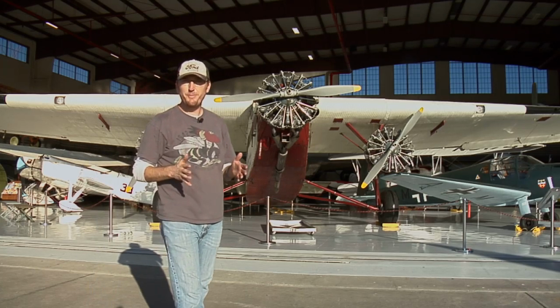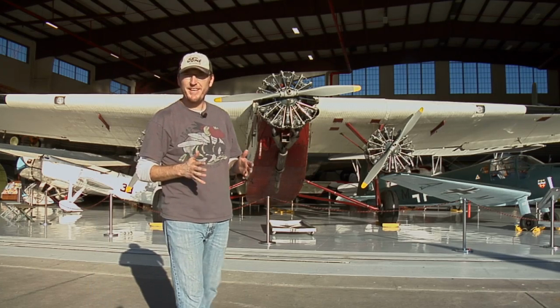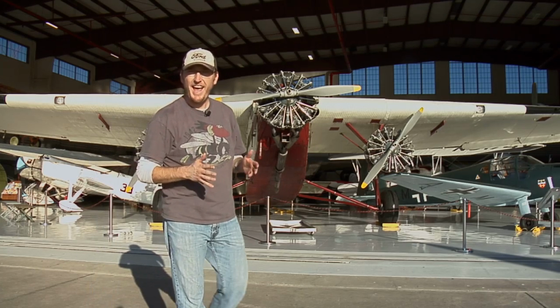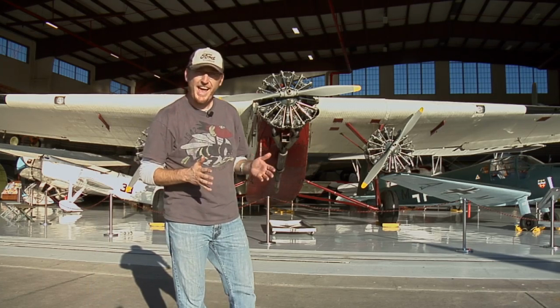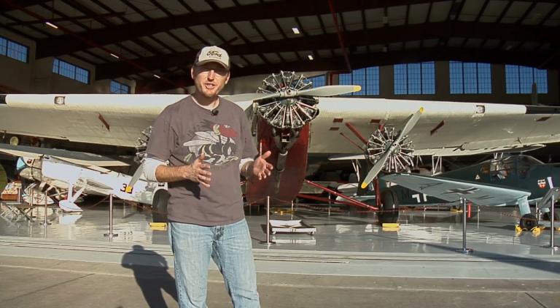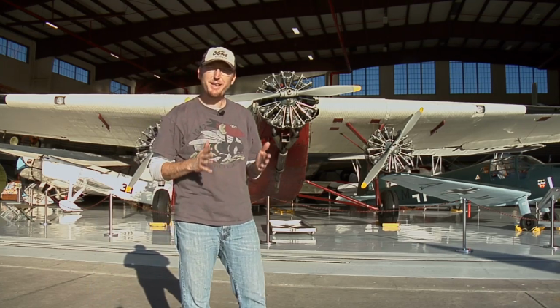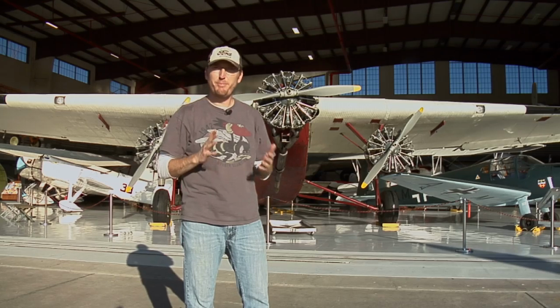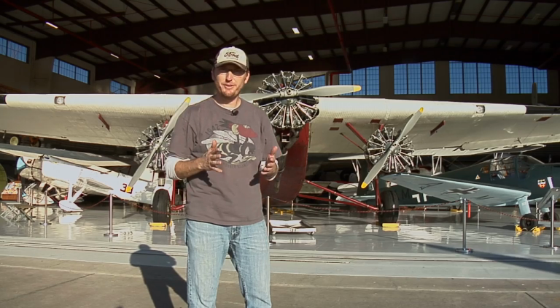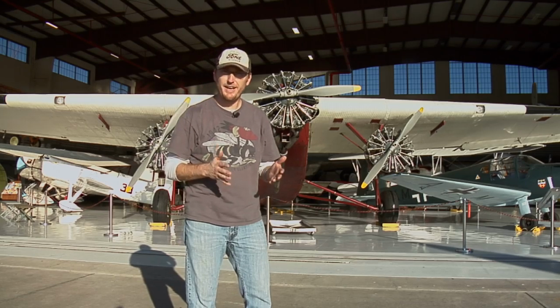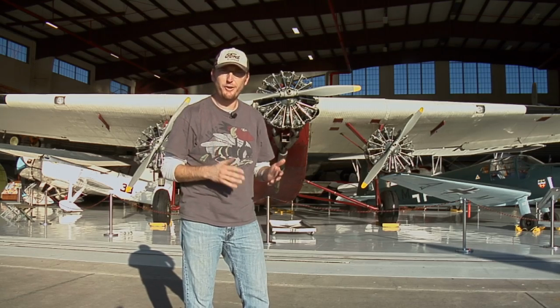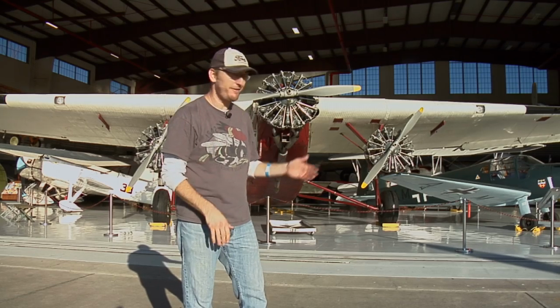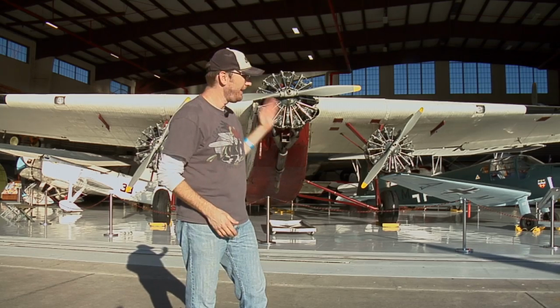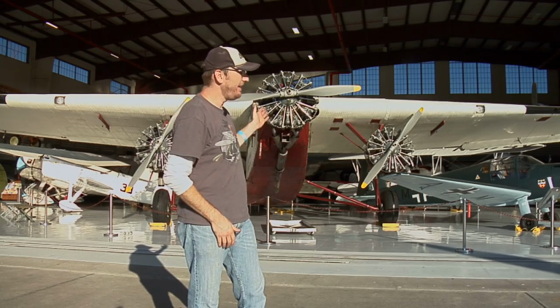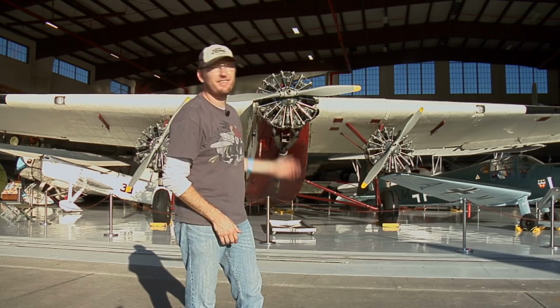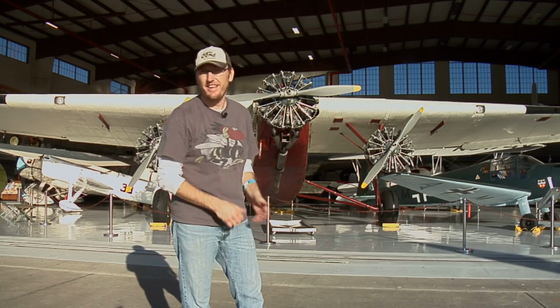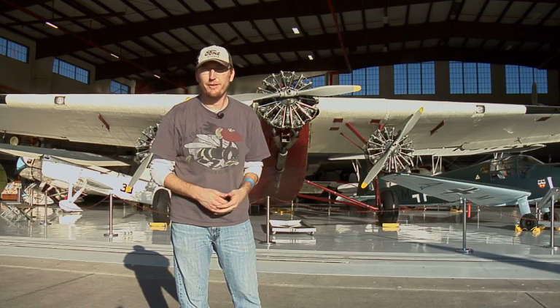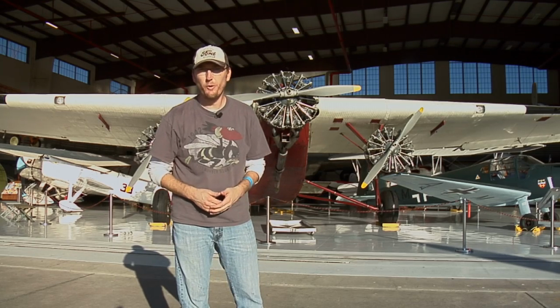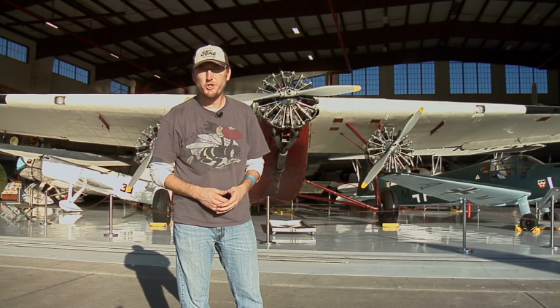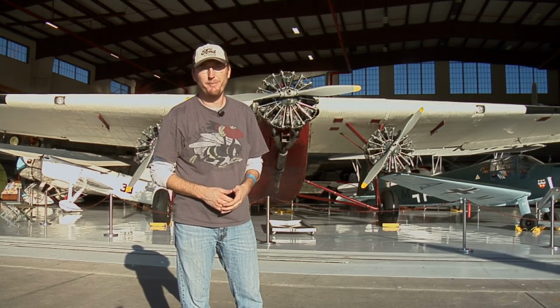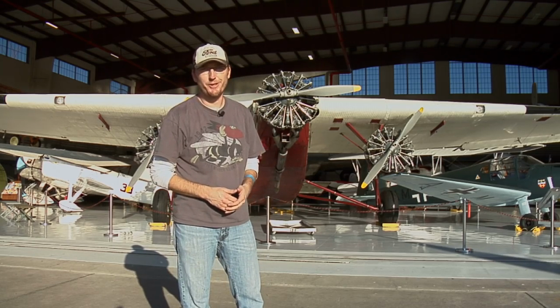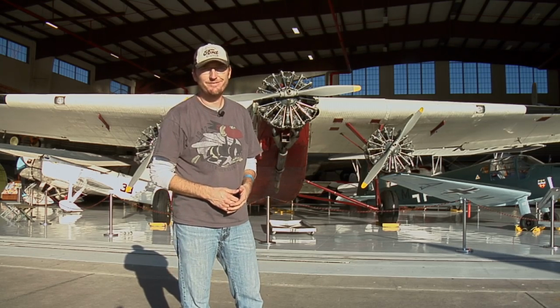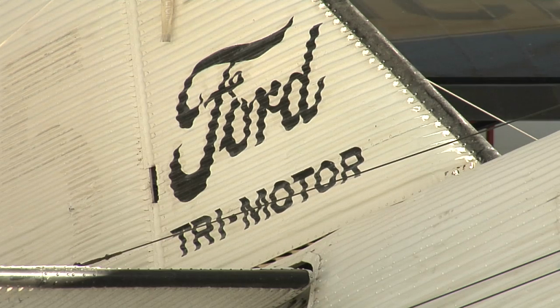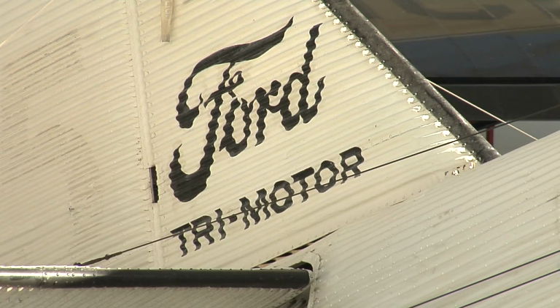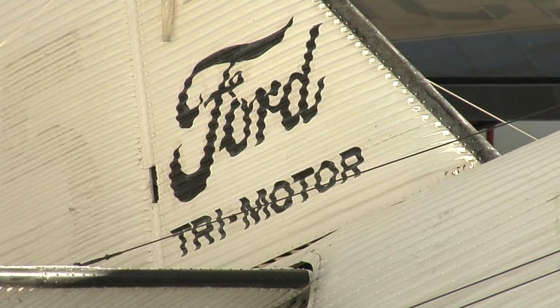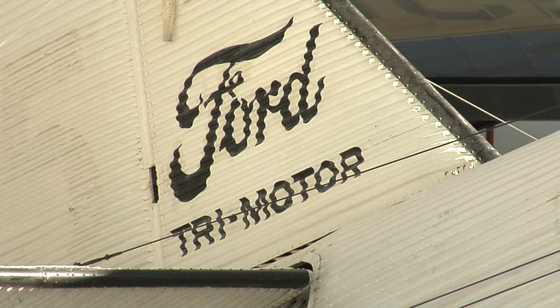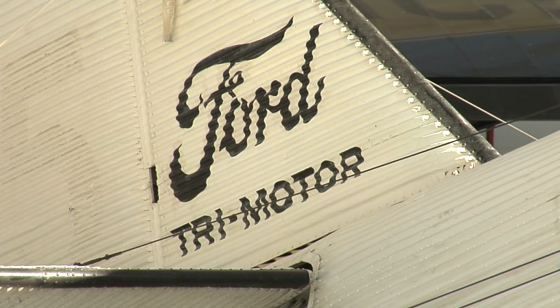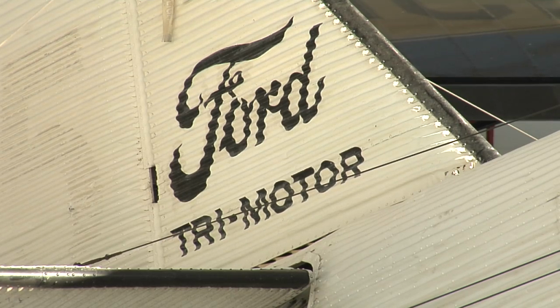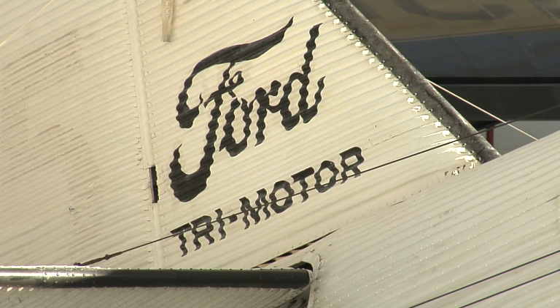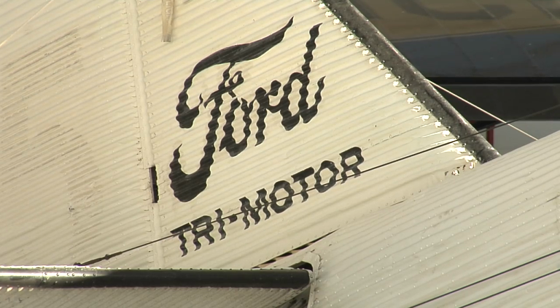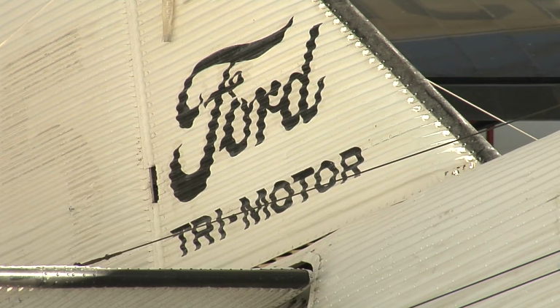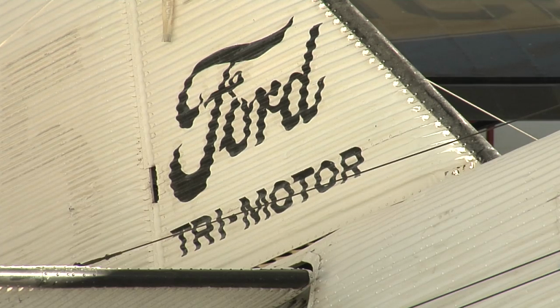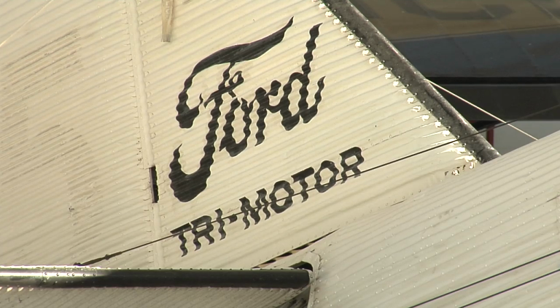Henry Ford's influences are well renowned in the automotive world, but Ford Motor Company actually built aircraft. This is the Ford Tri-motor. Henry Ford was a transportation visionary.